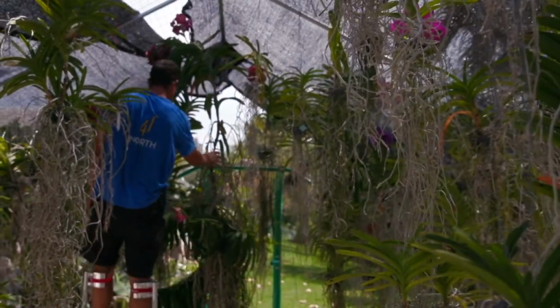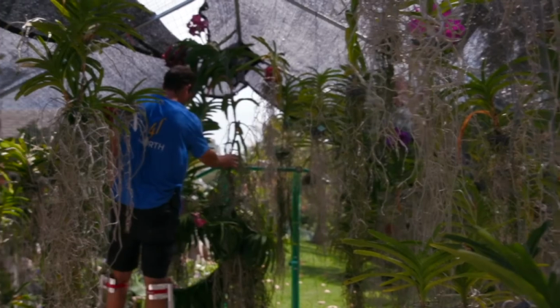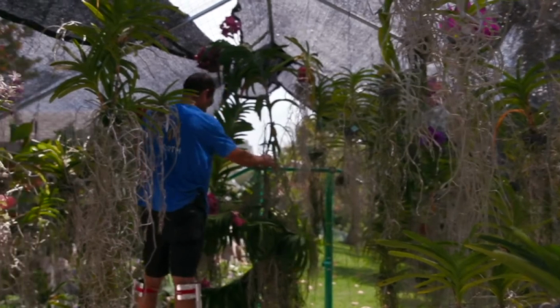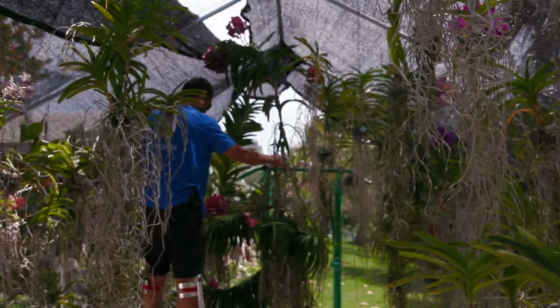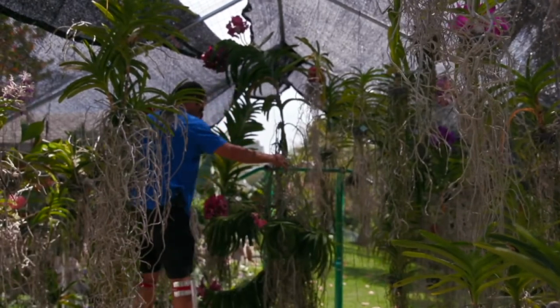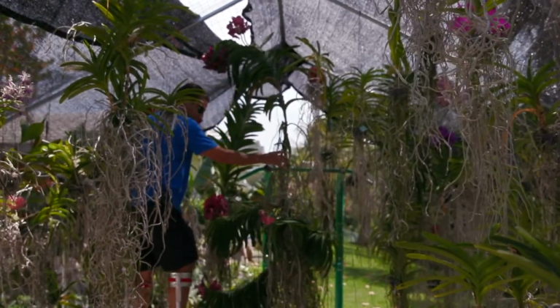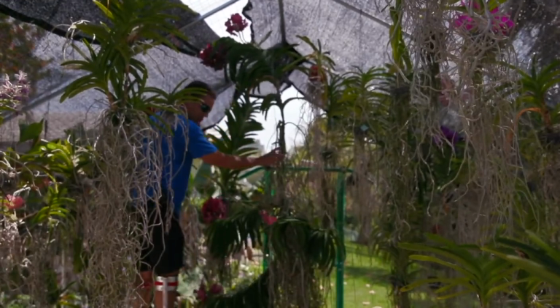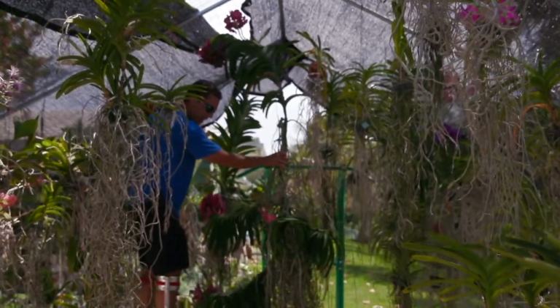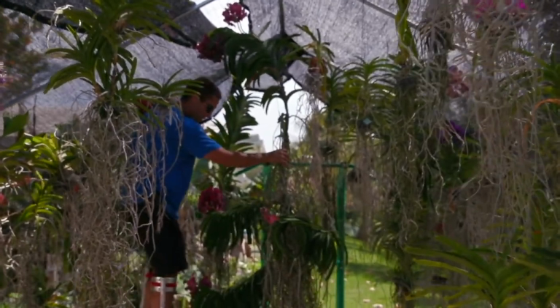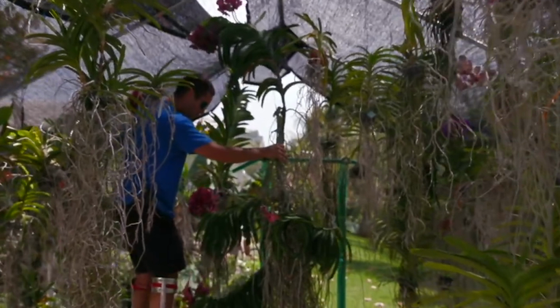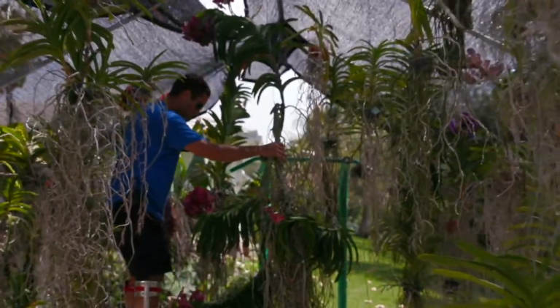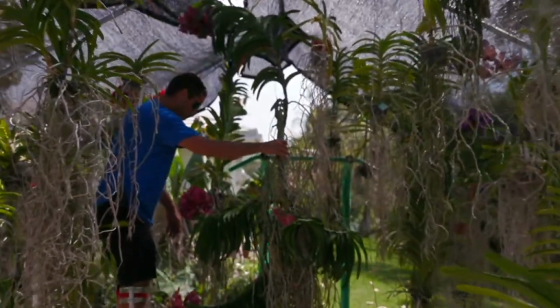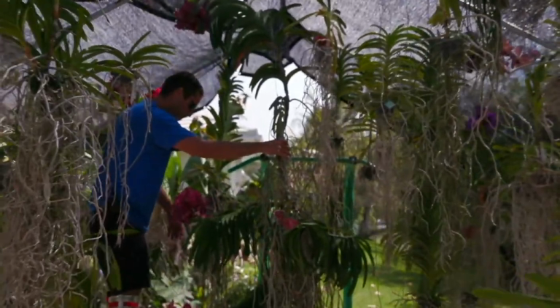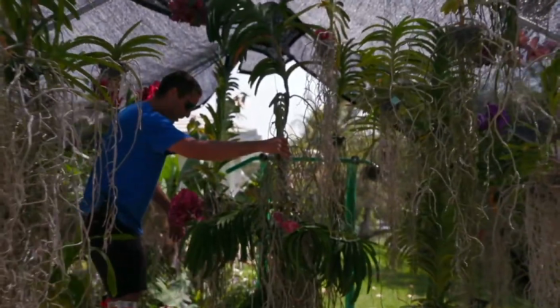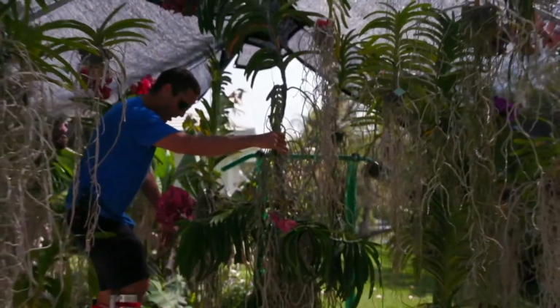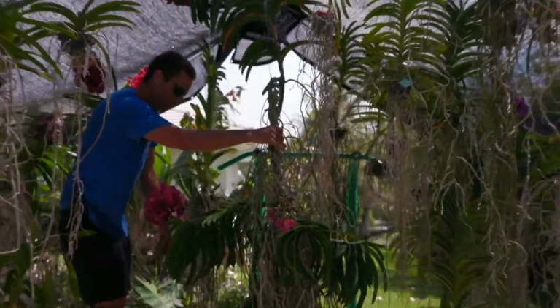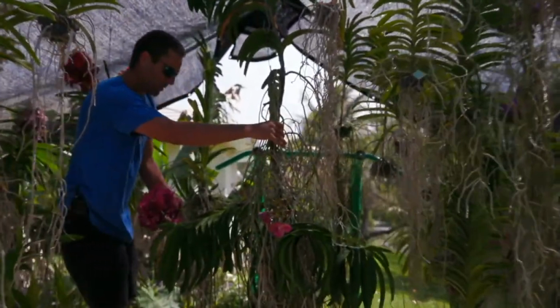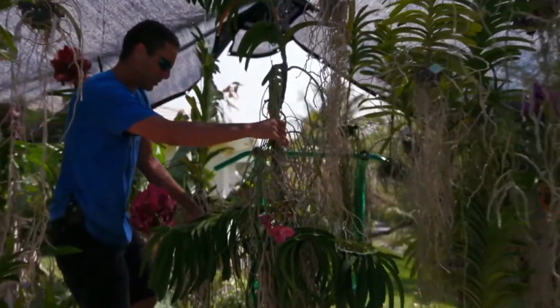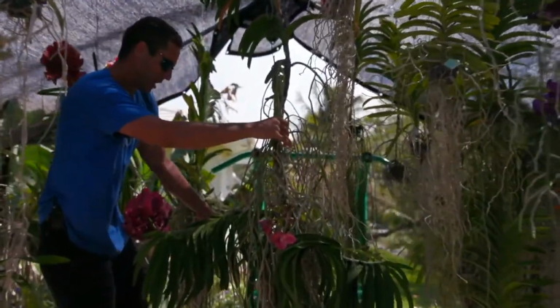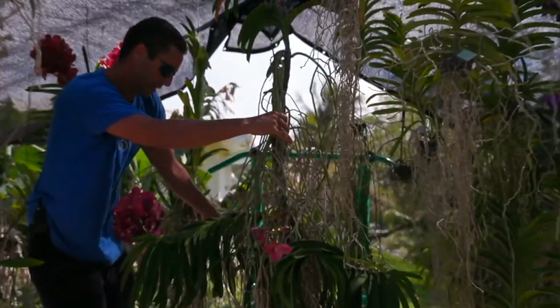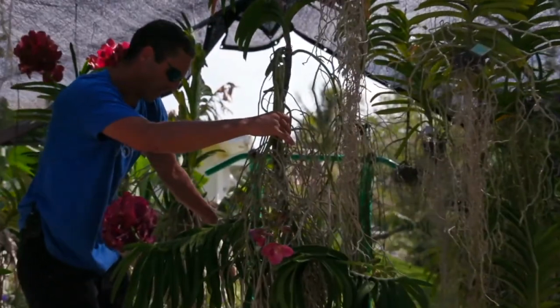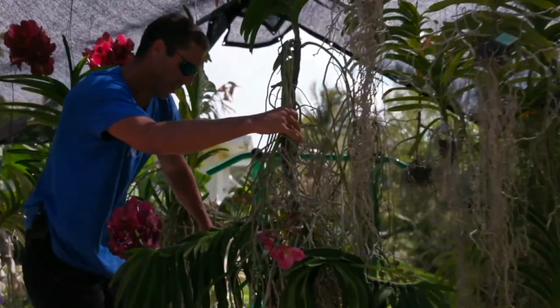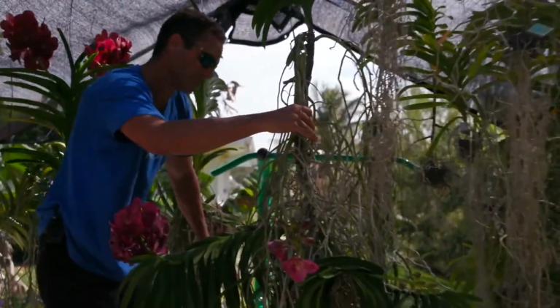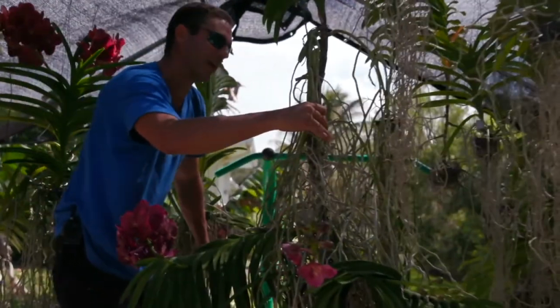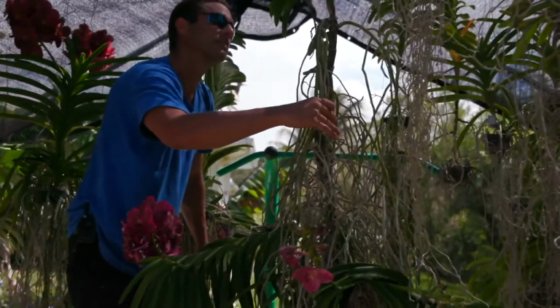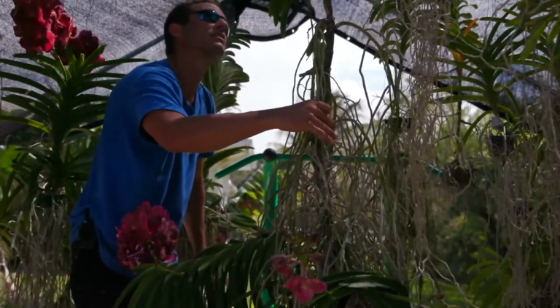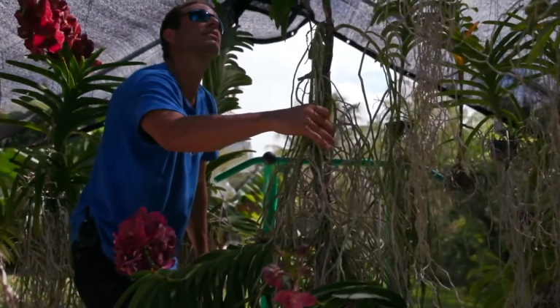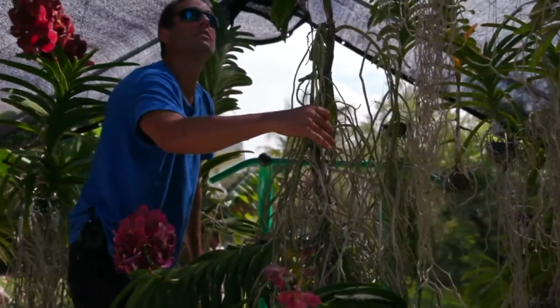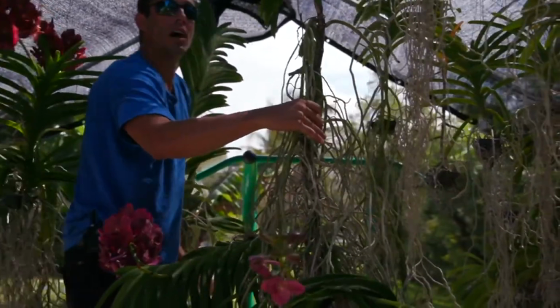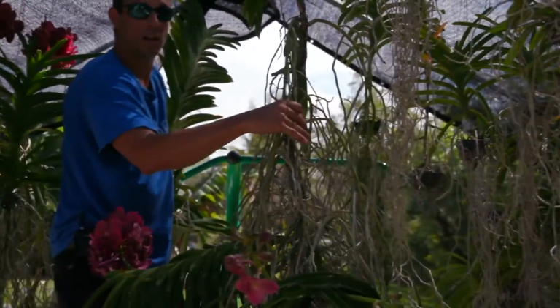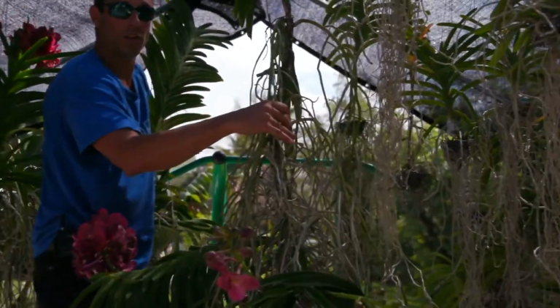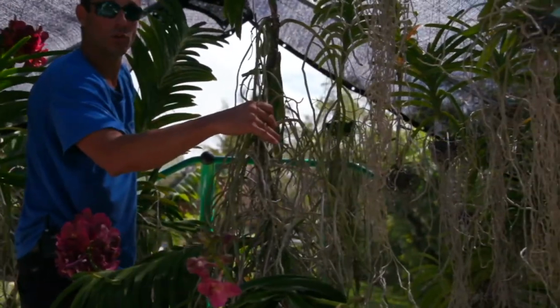This beautiful one right here I got from R&R — she's got about seven or eight spikes. I love this one, she's one of my babies.